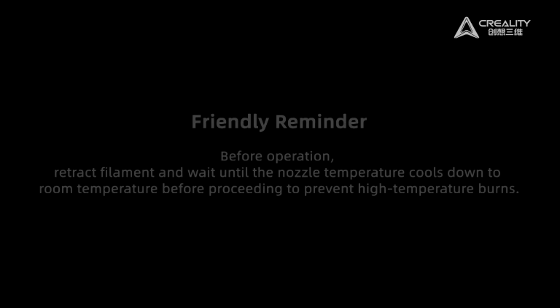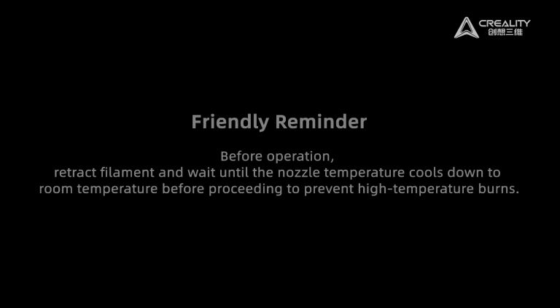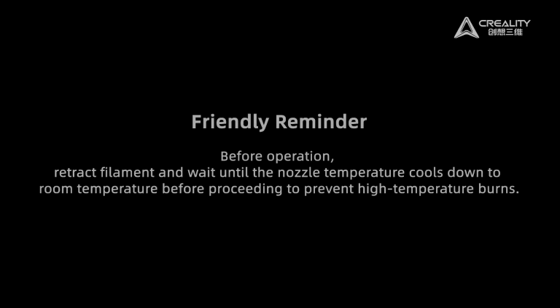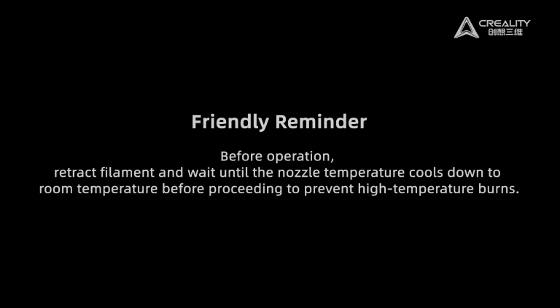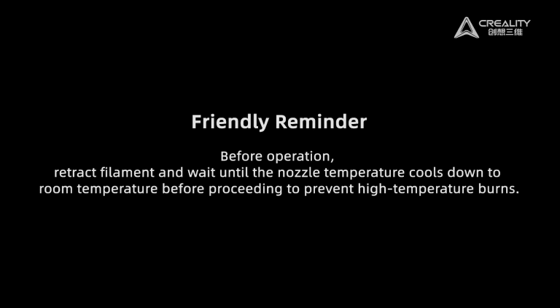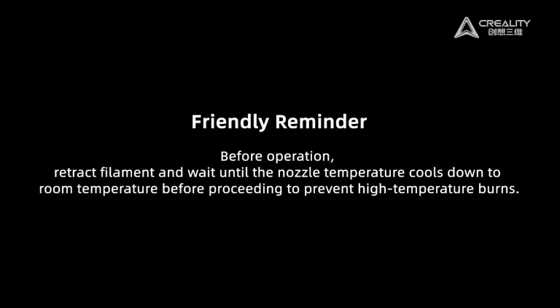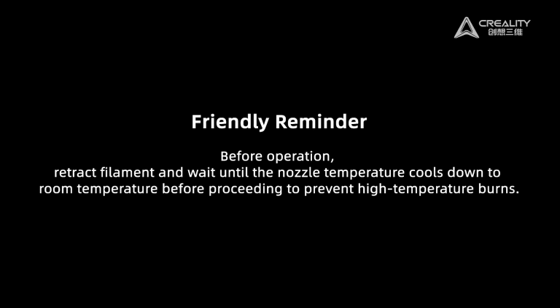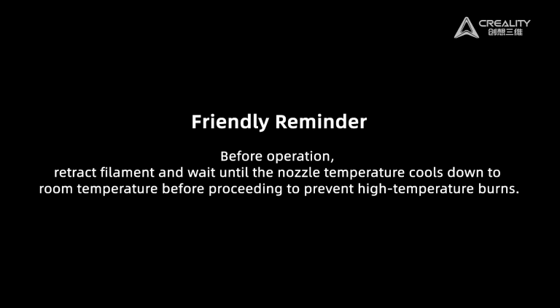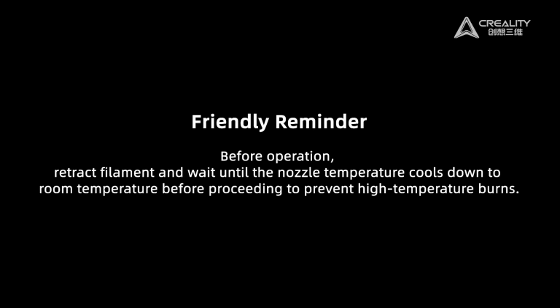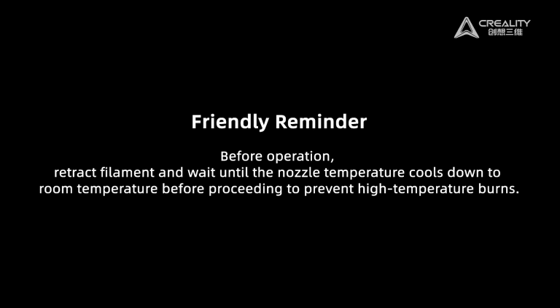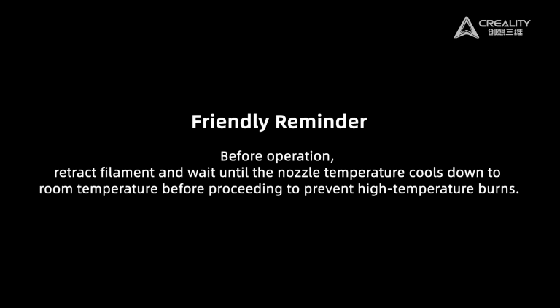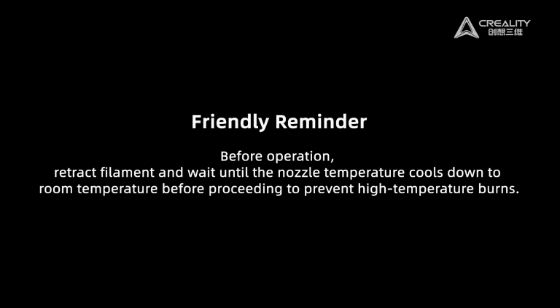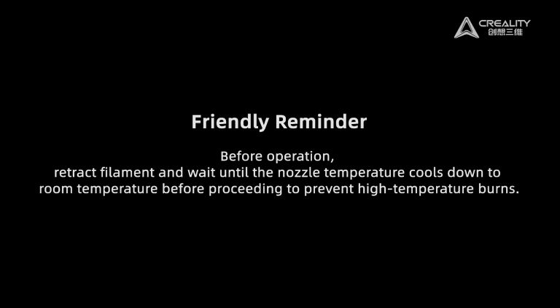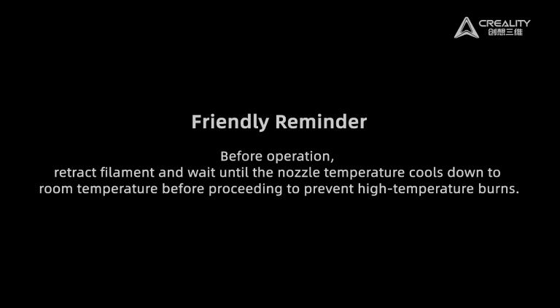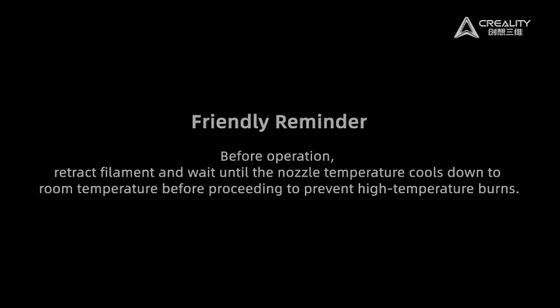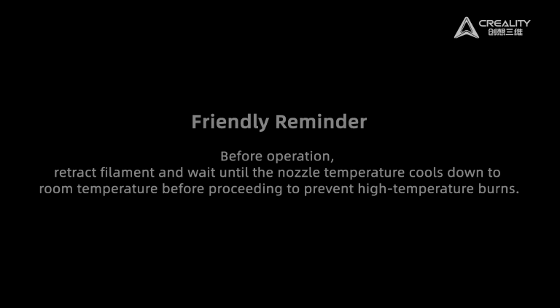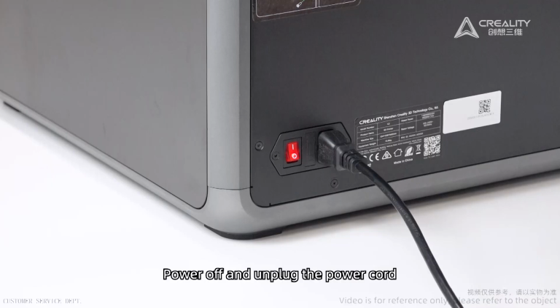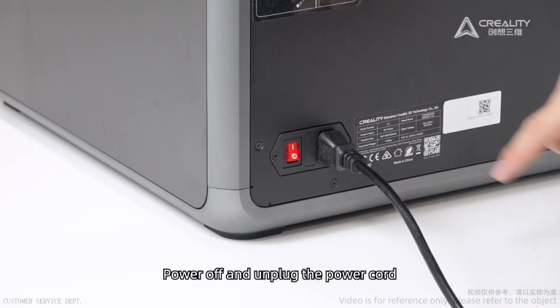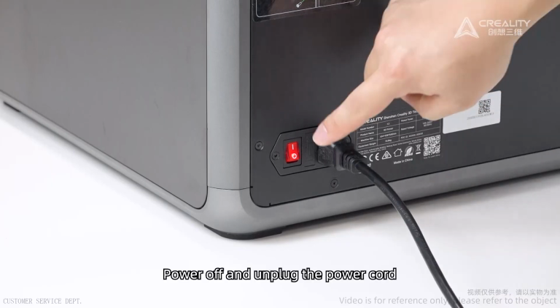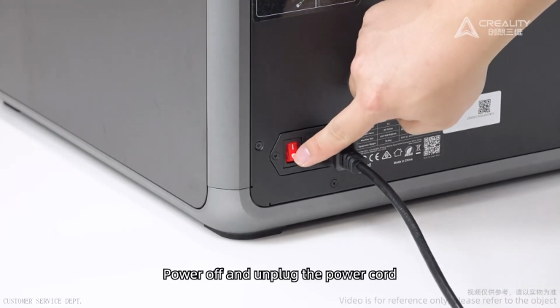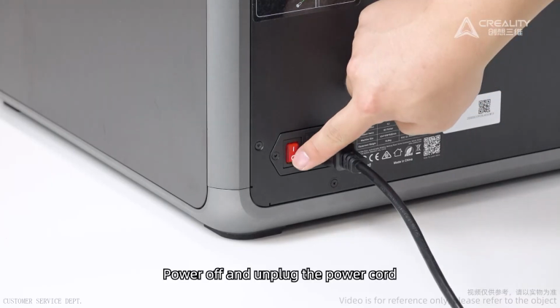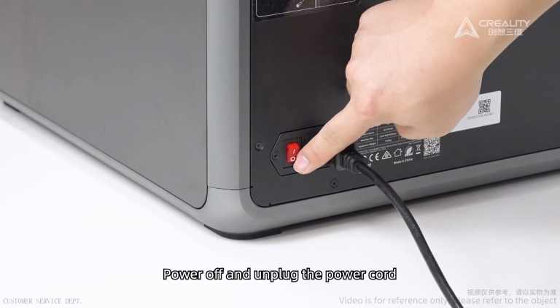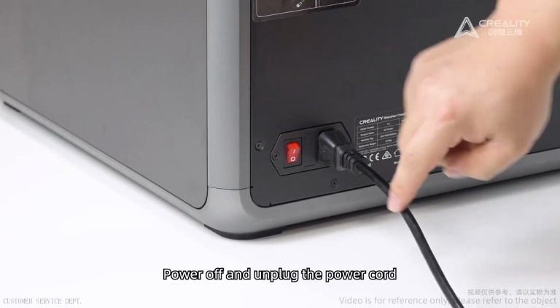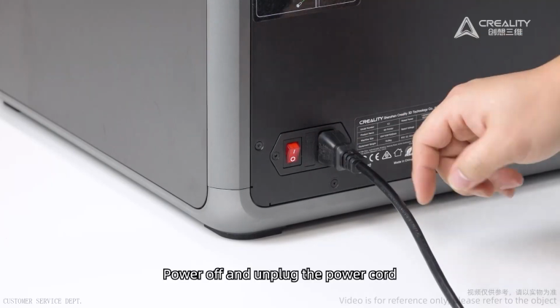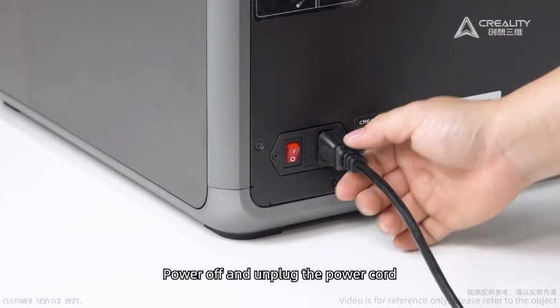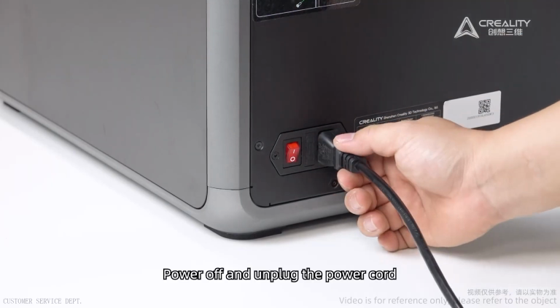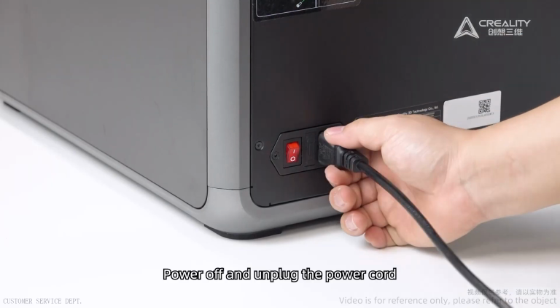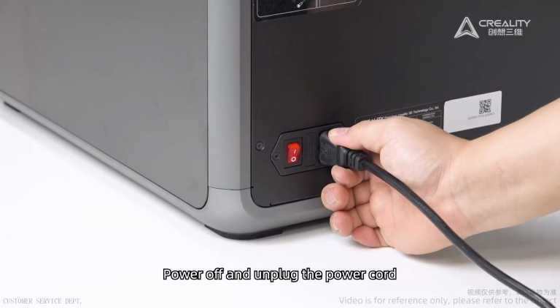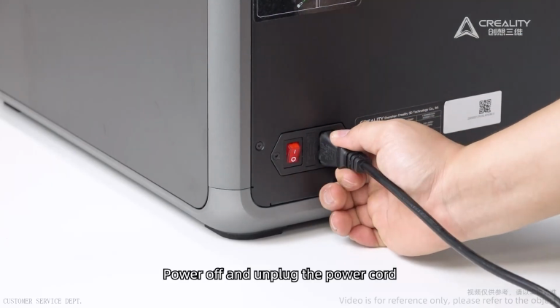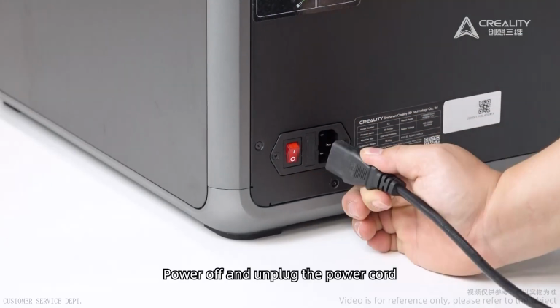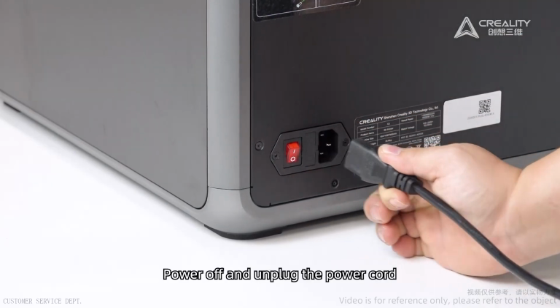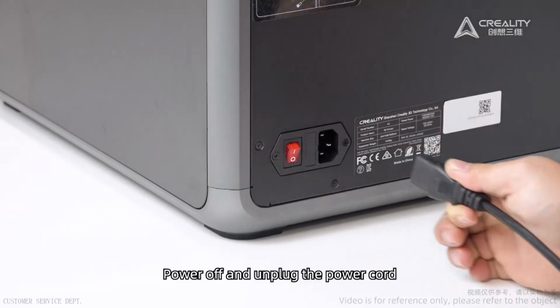Friendly reminder: power off and unplug the power cord.